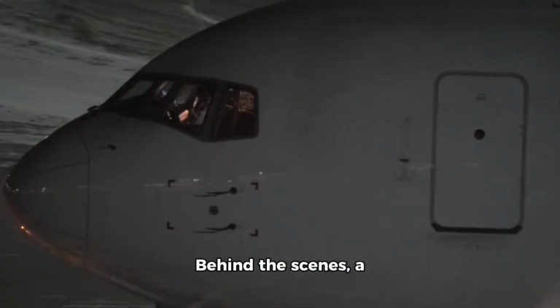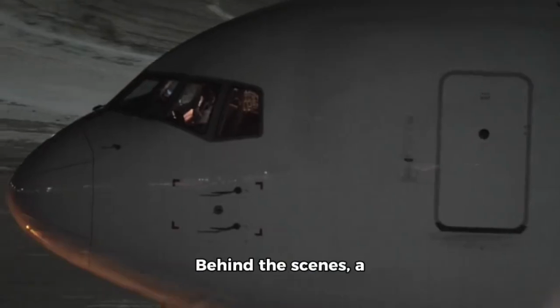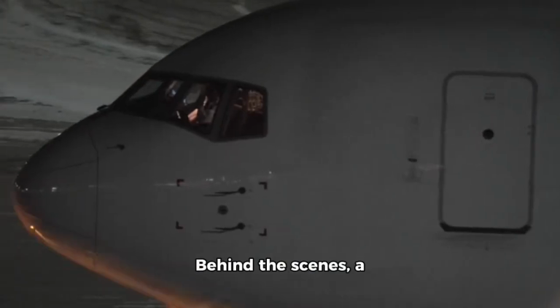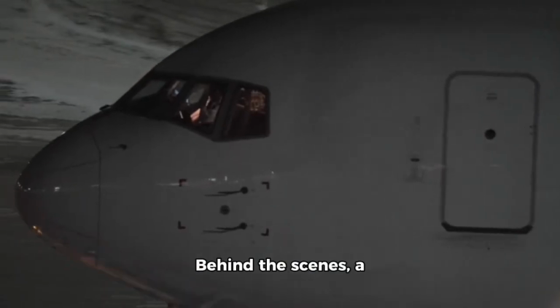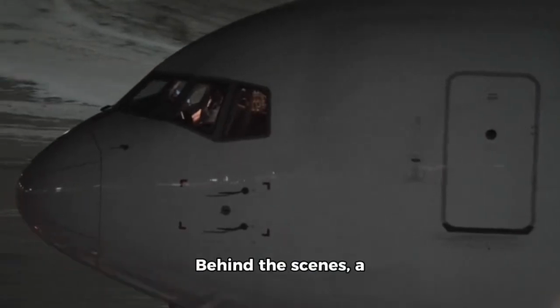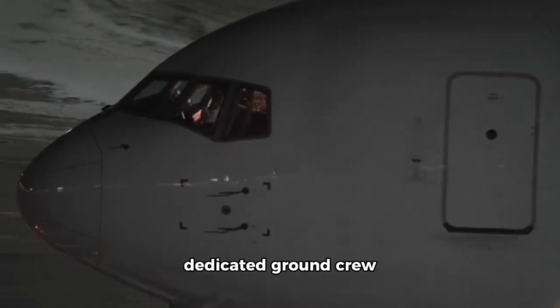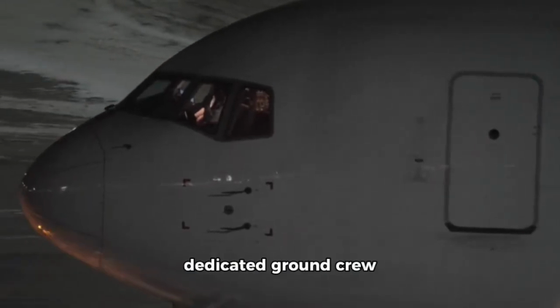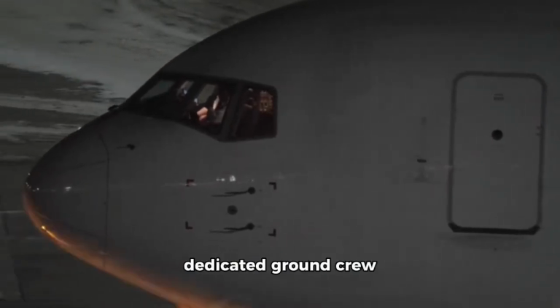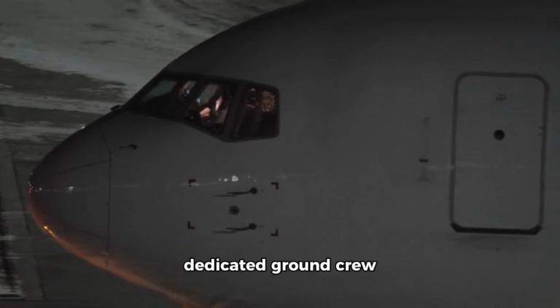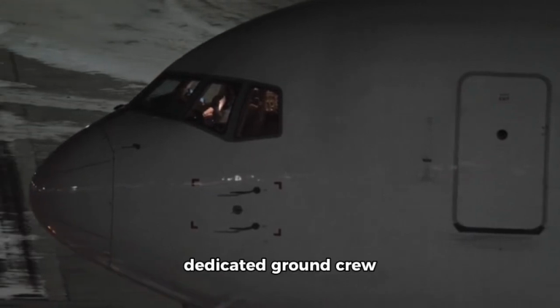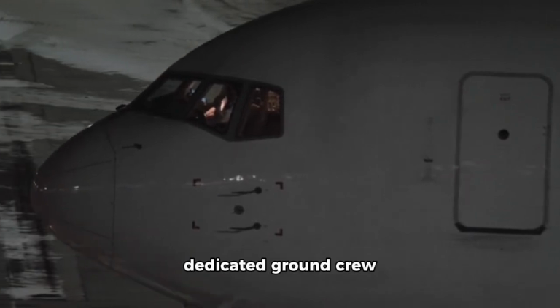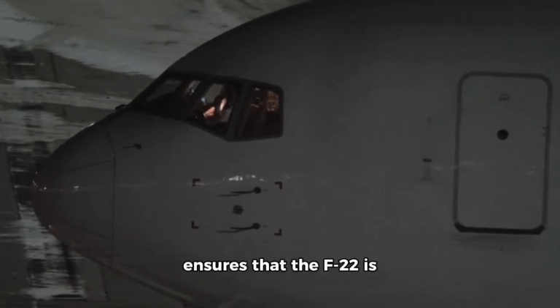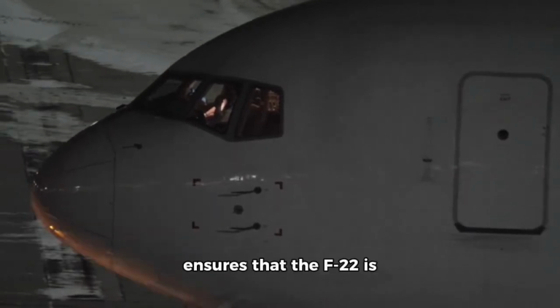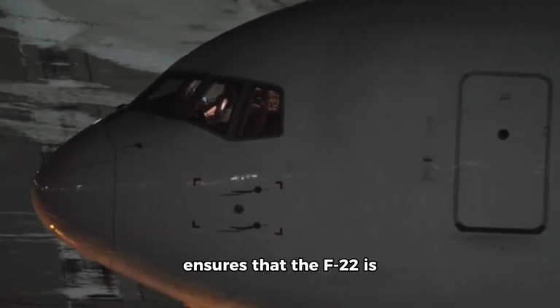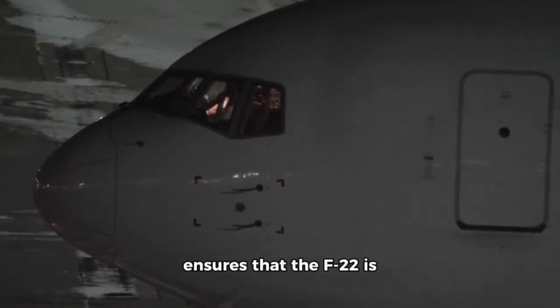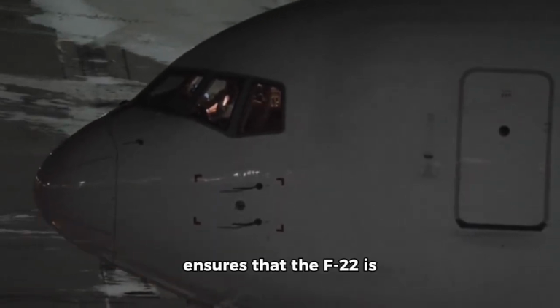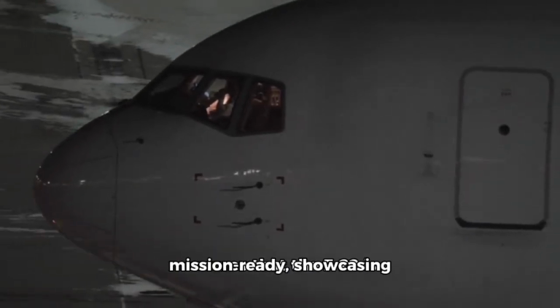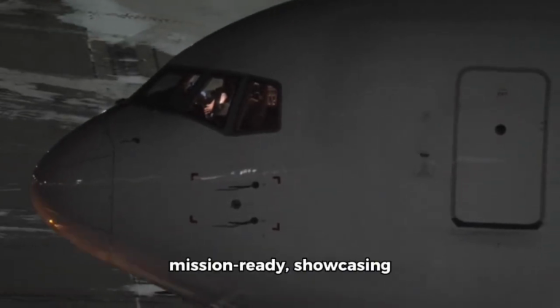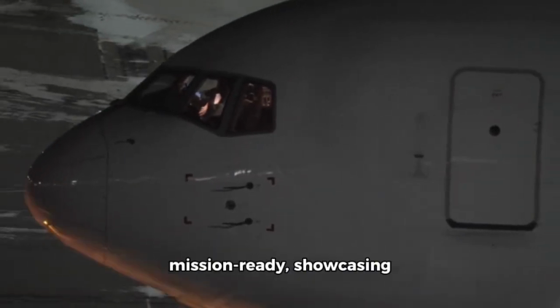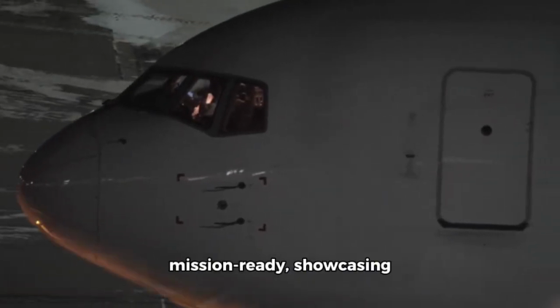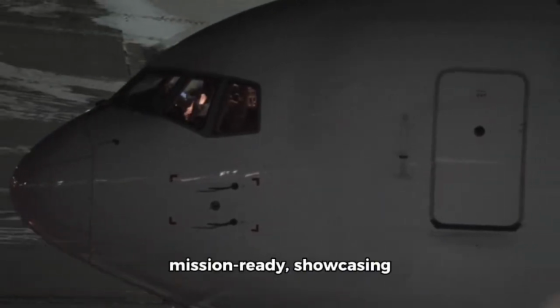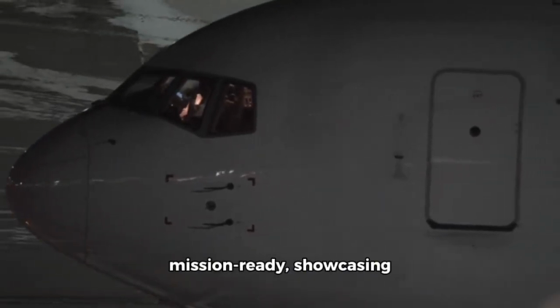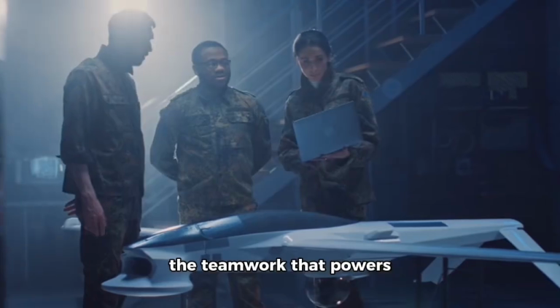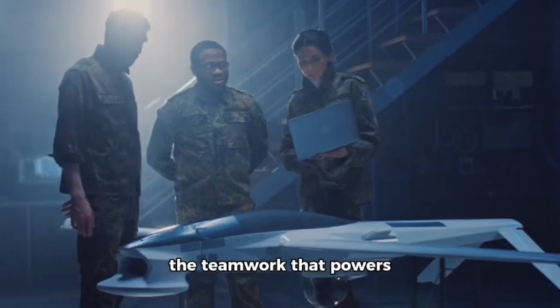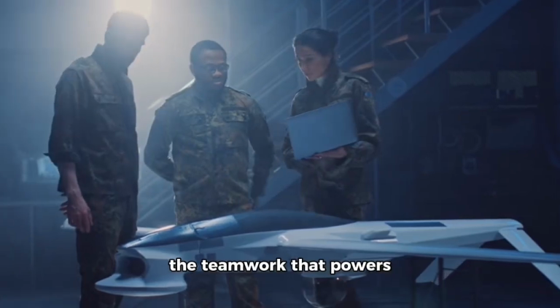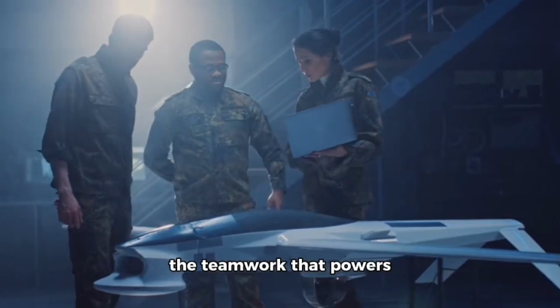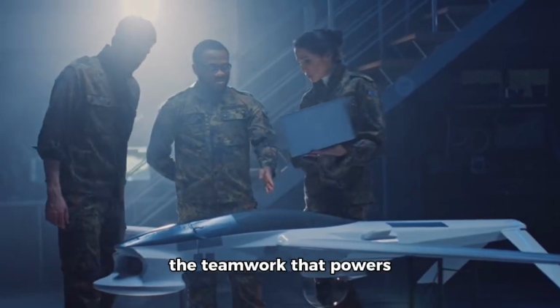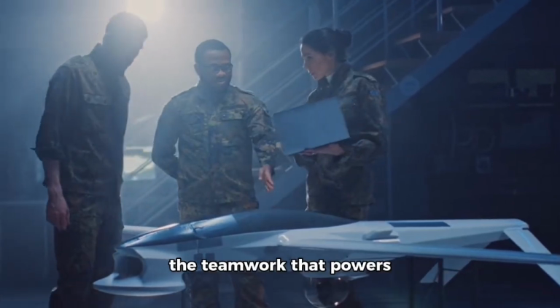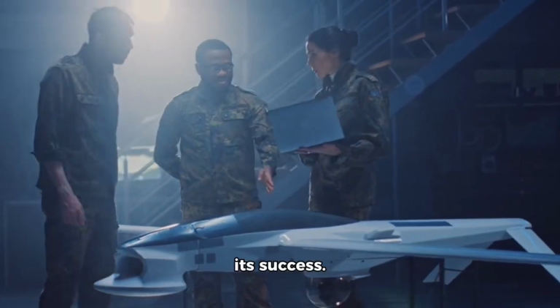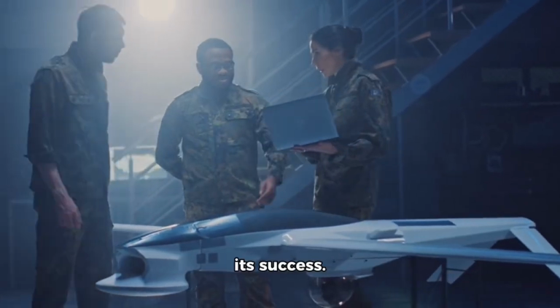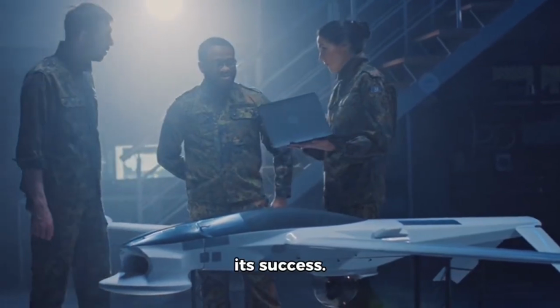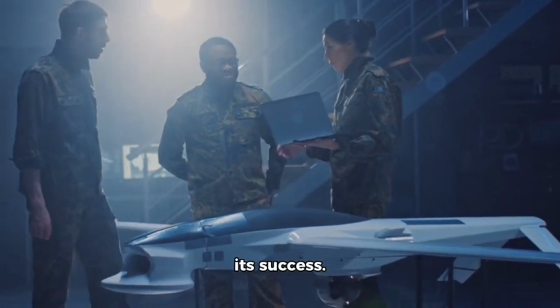Behind the scenes, a dedicated ground crew ensures that the F-22 is mission-ready, showcasing the teamwork that powers its success.